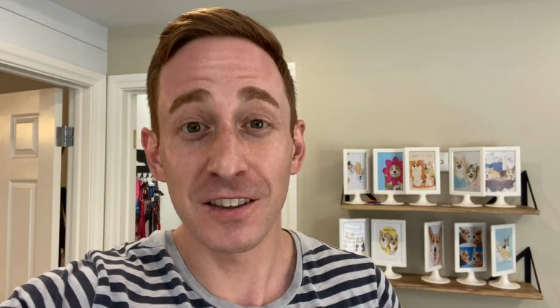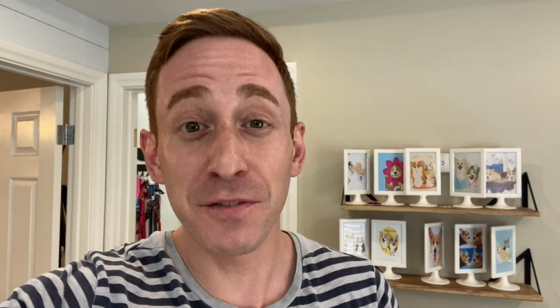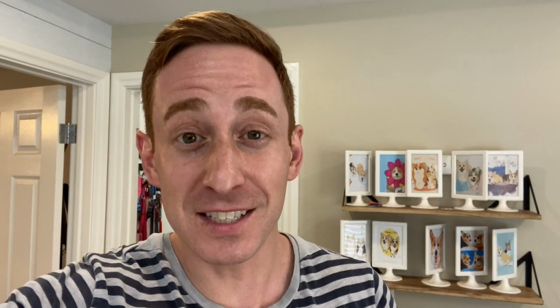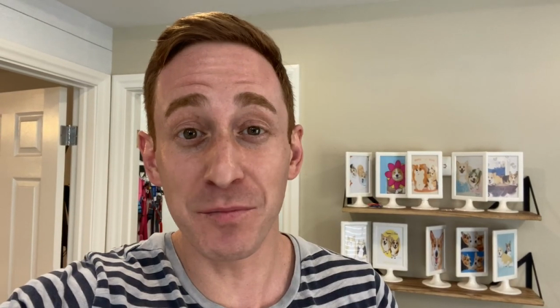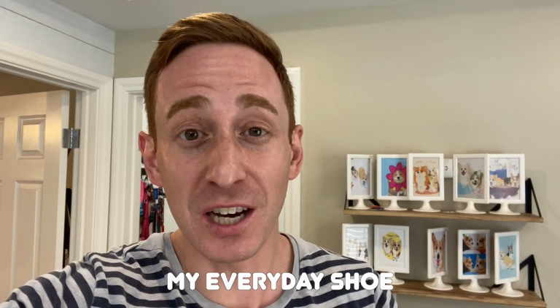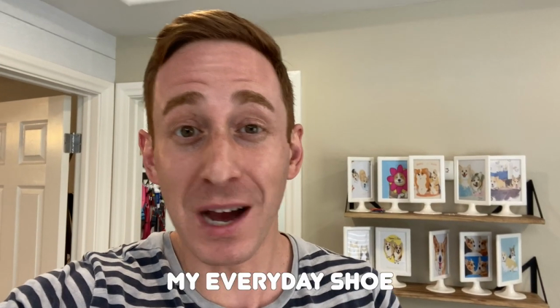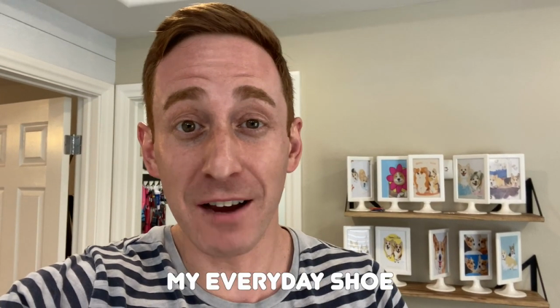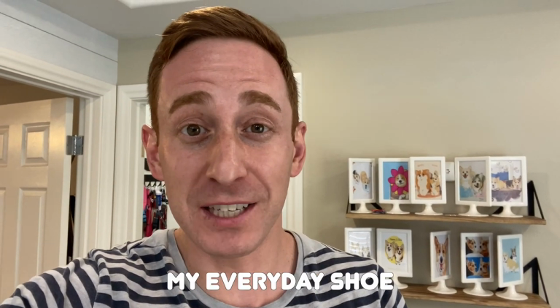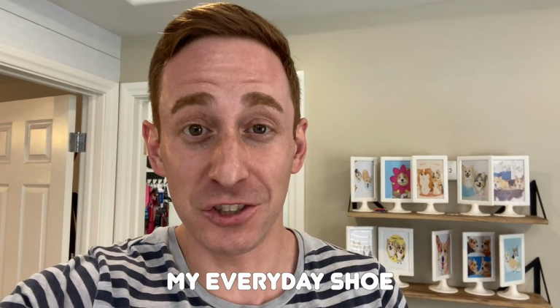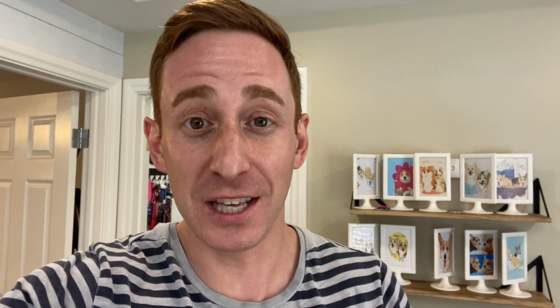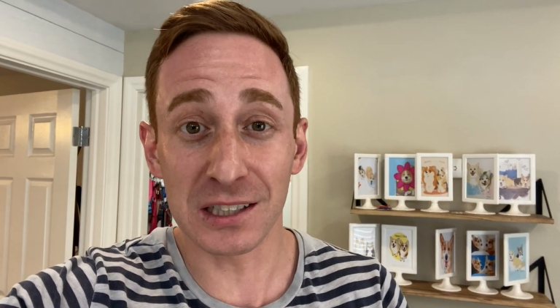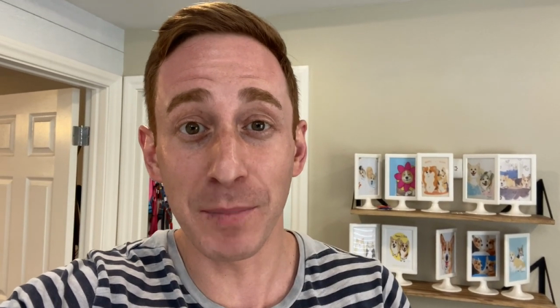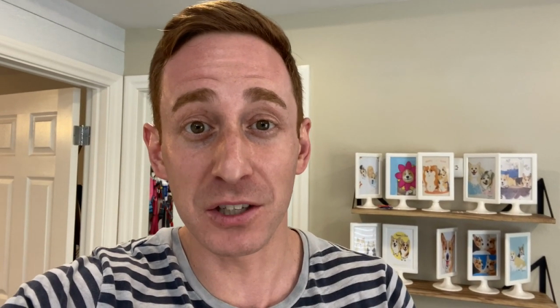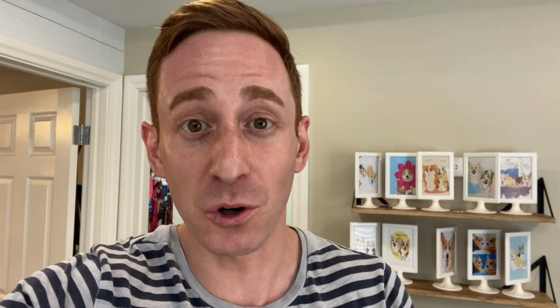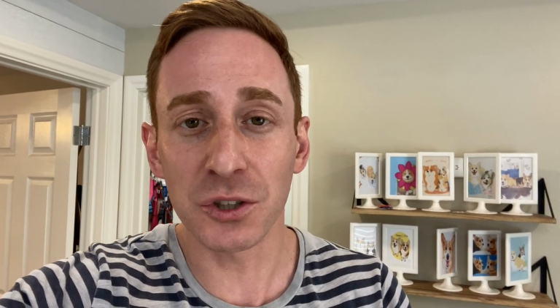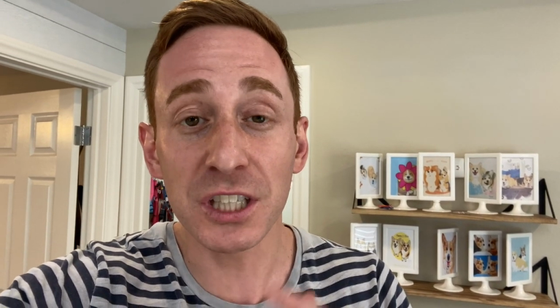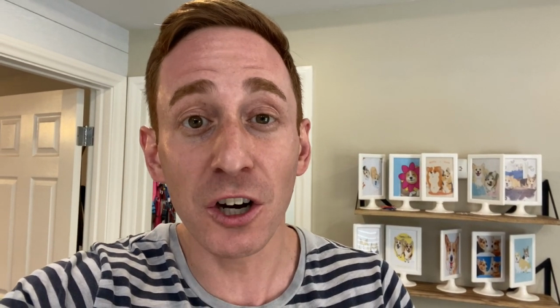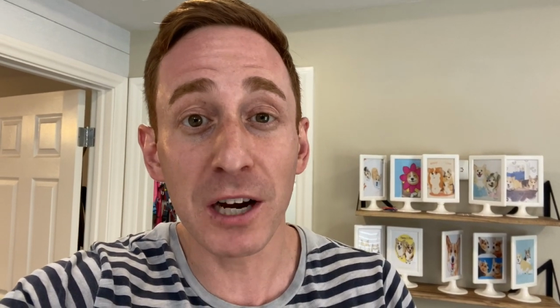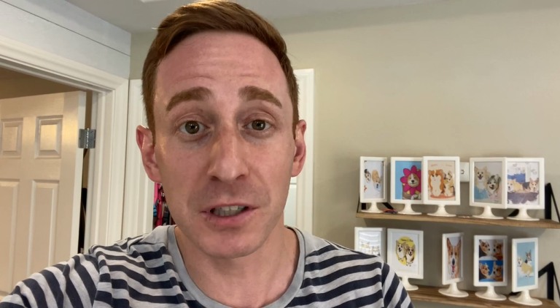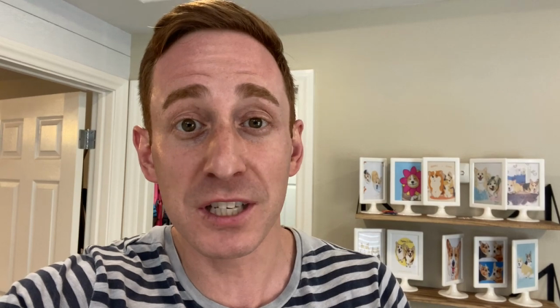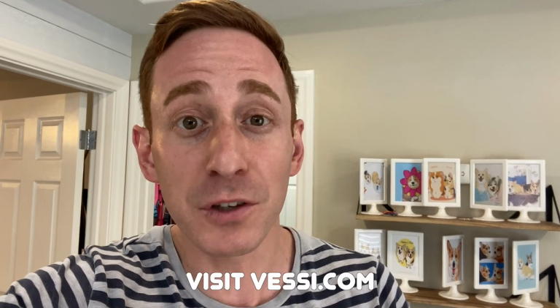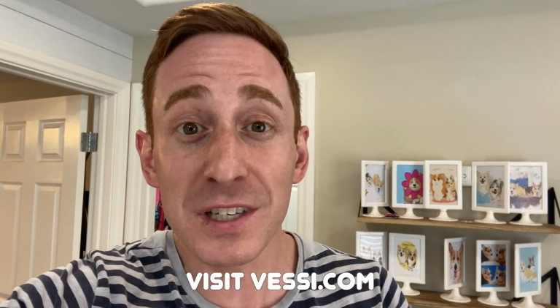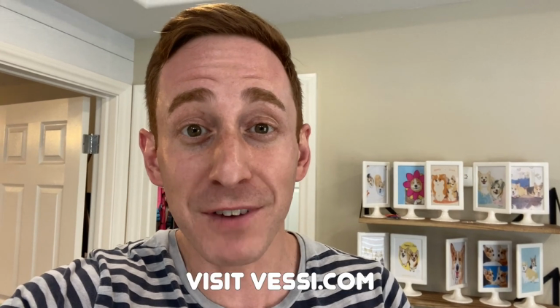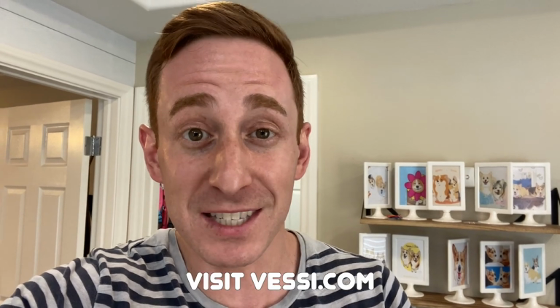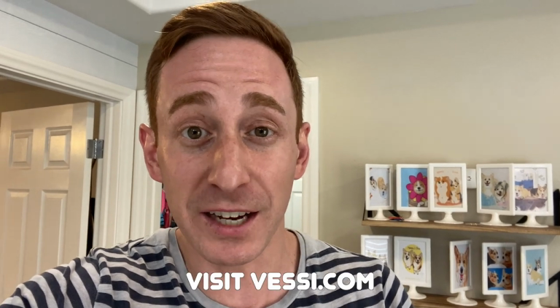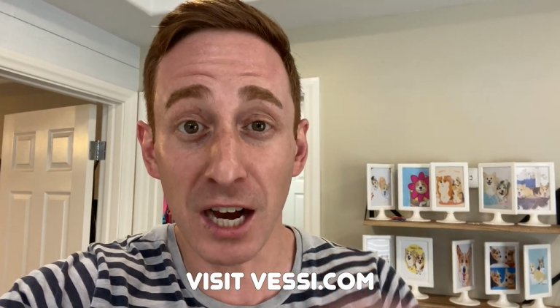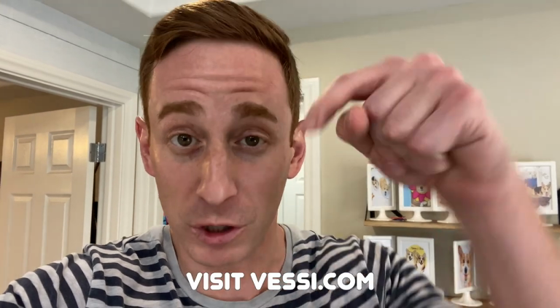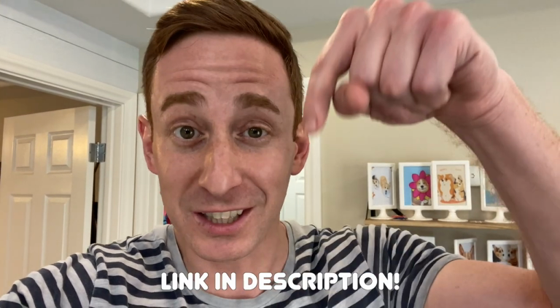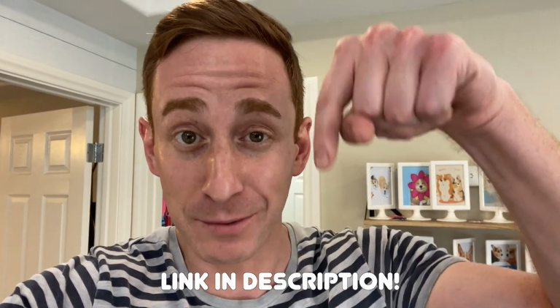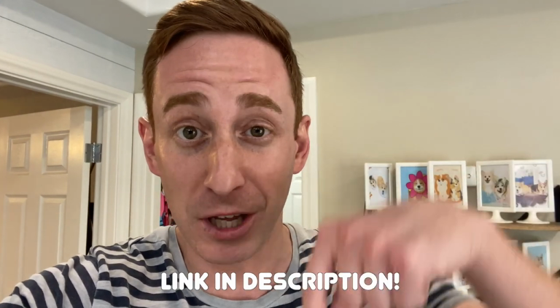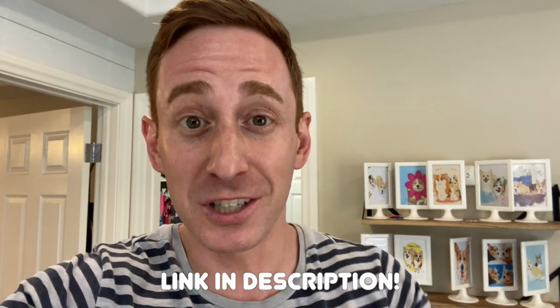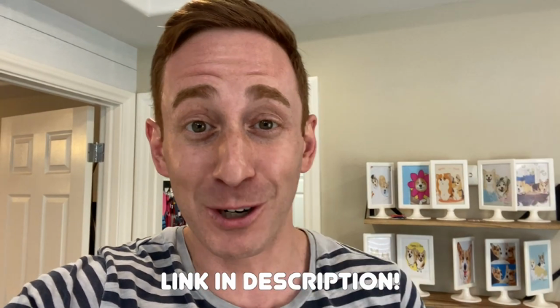These Vessis have become my everyday shoe that I leave by the door, so to secure a pair for yourself, go visit Vessi.com or click the link below in the description.